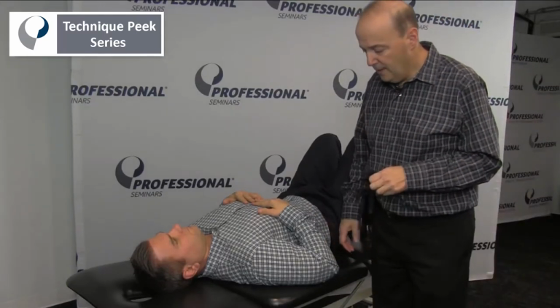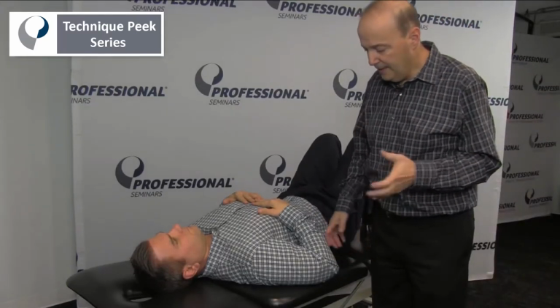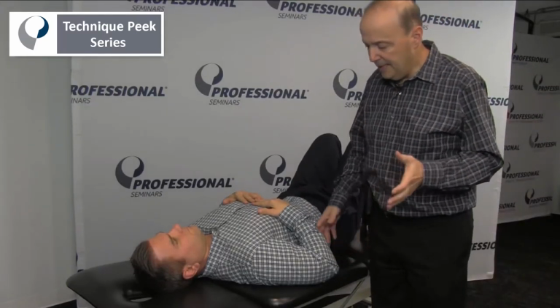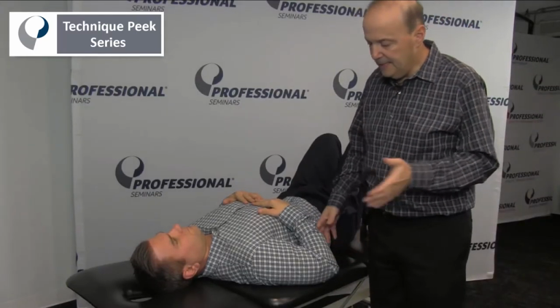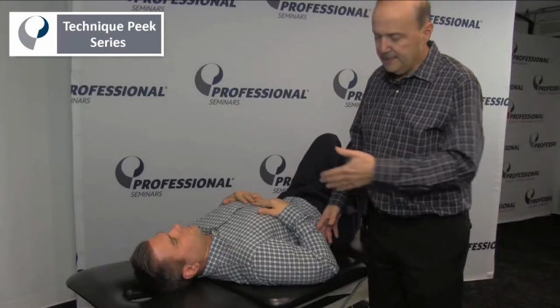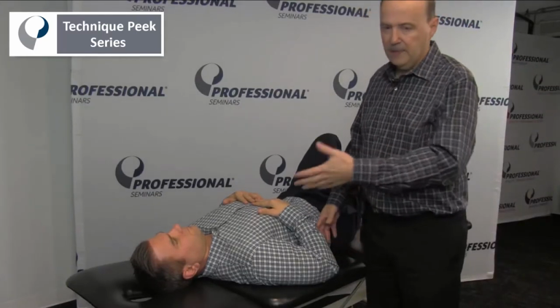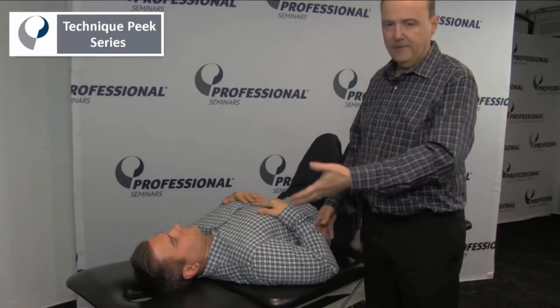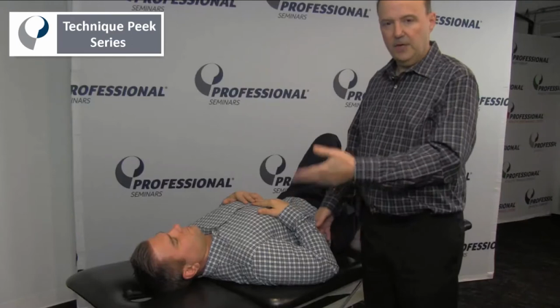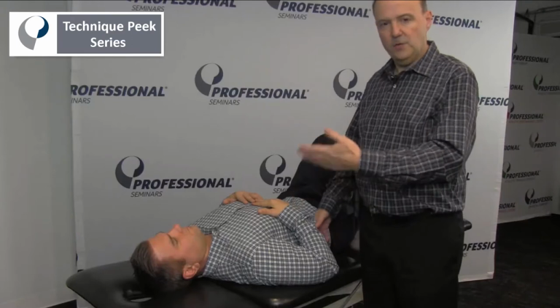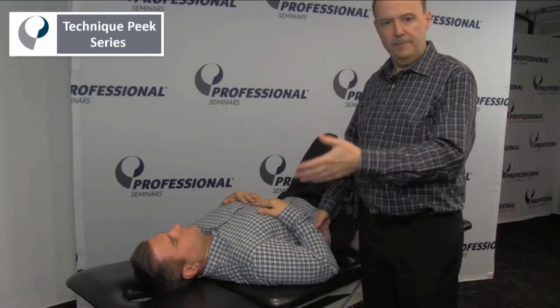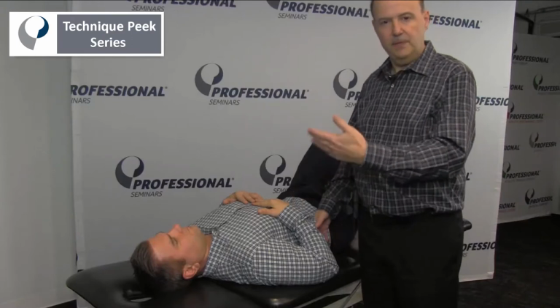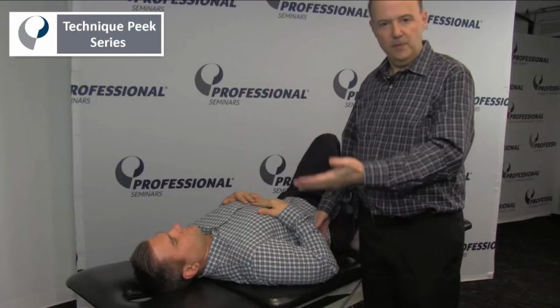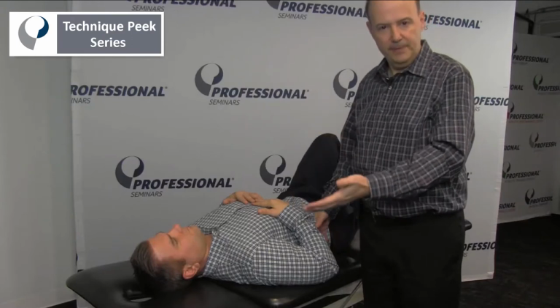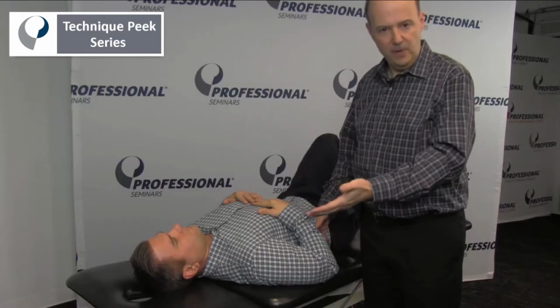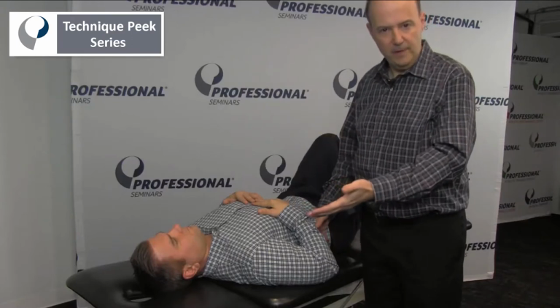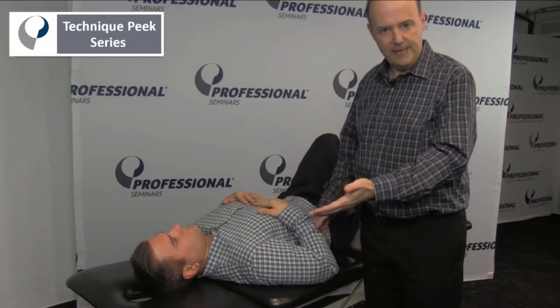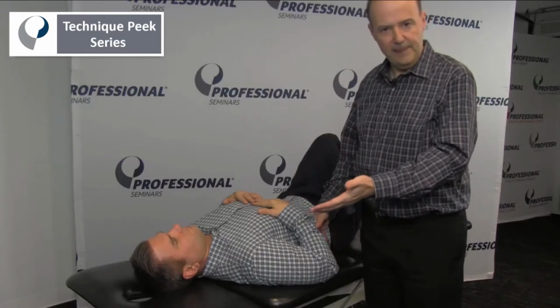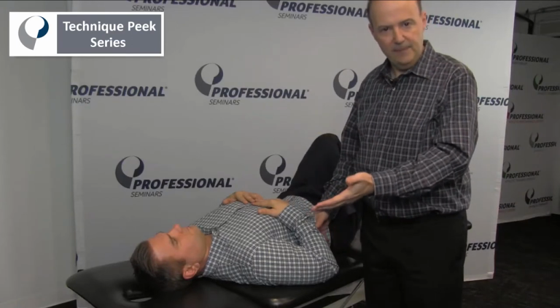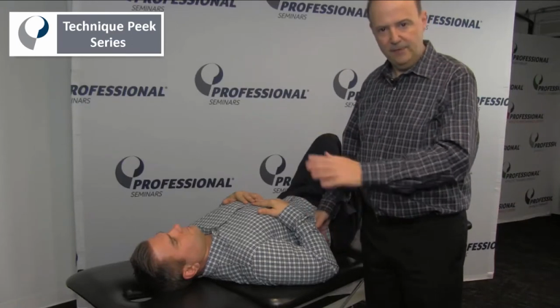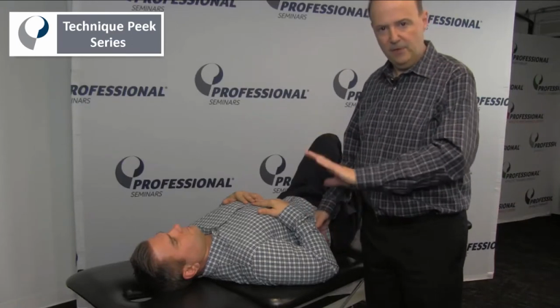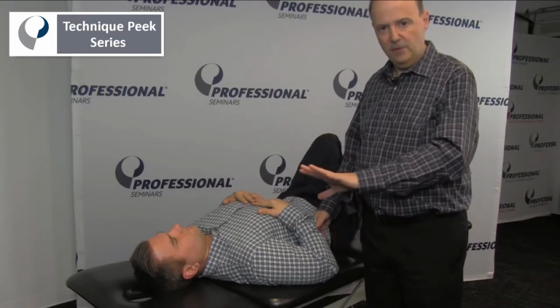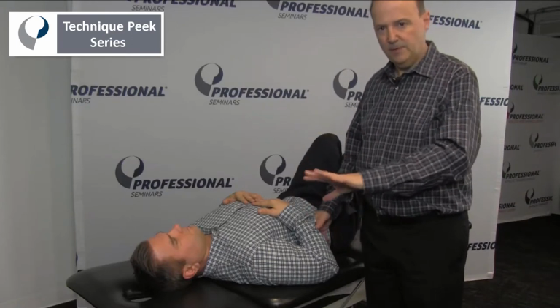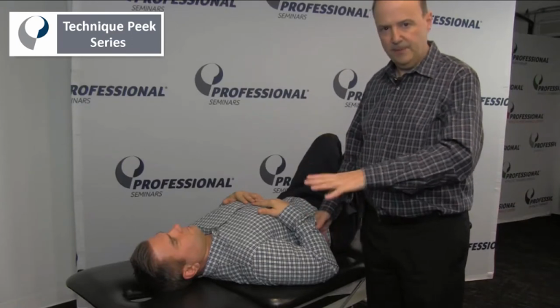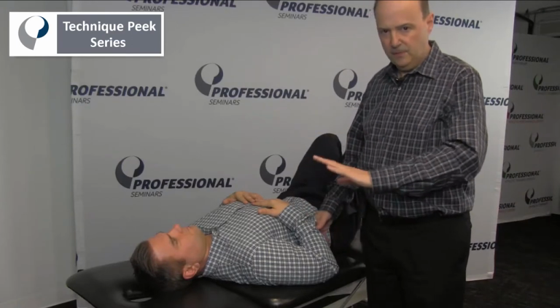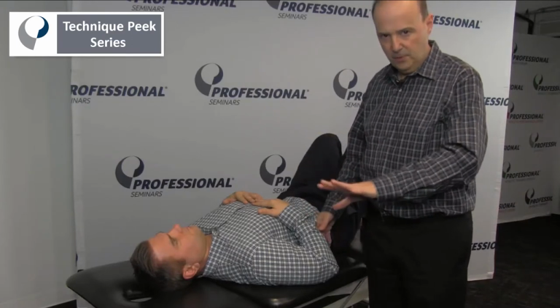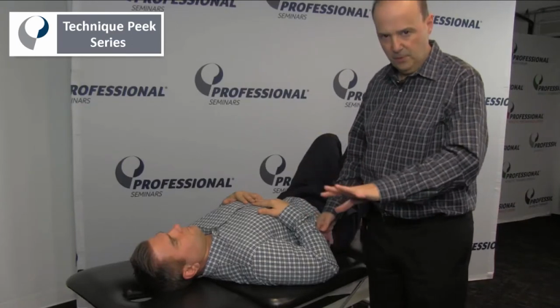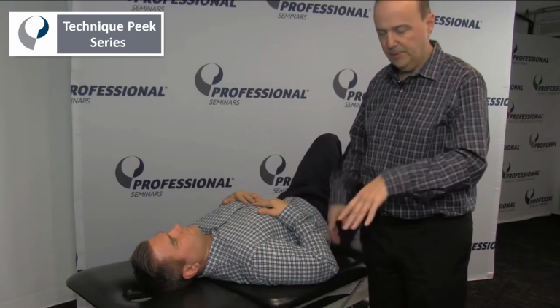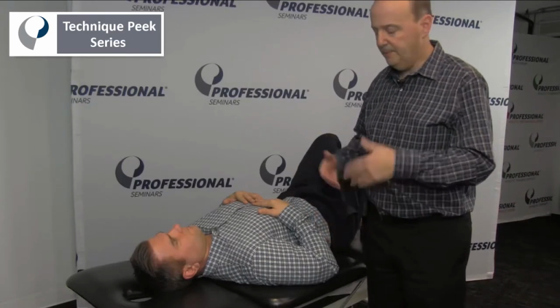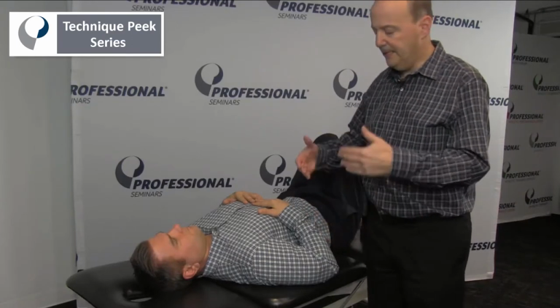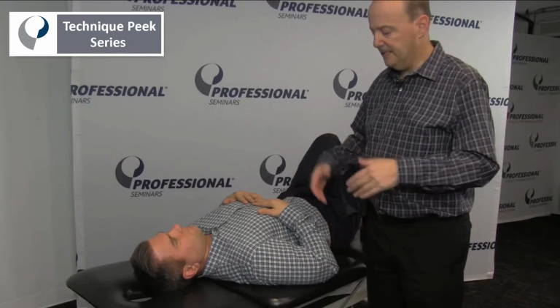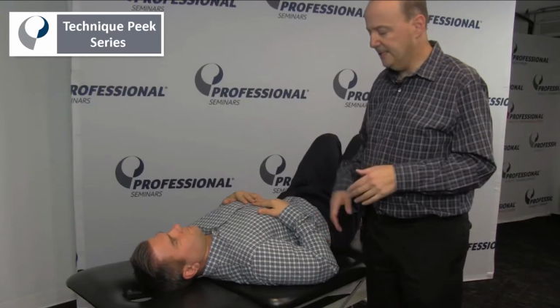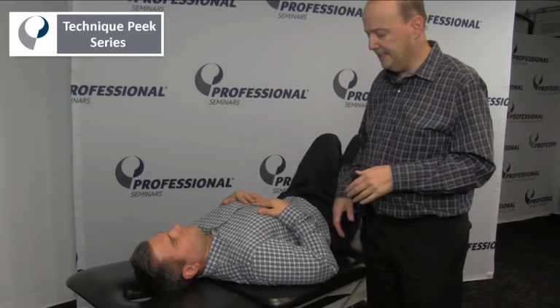The key is, if you're going to use a pillow, use a pillow all the time. If you don't use a pillow, don't use it, but be consistent.